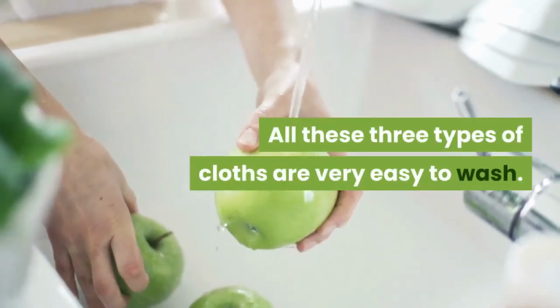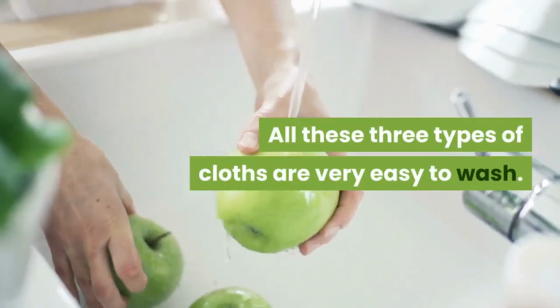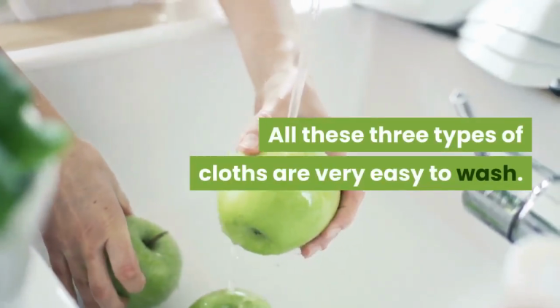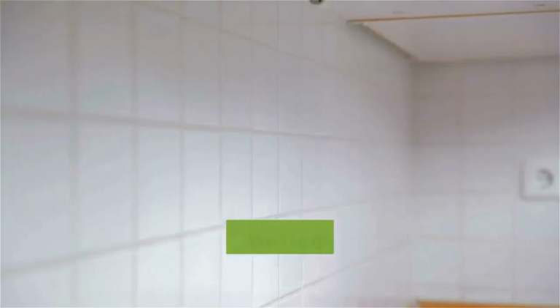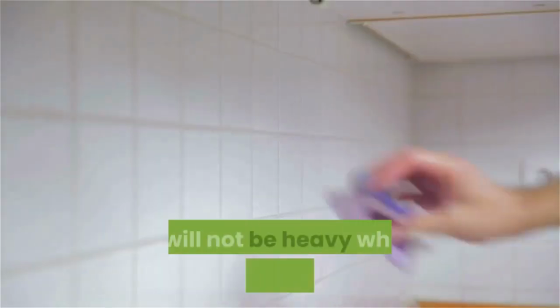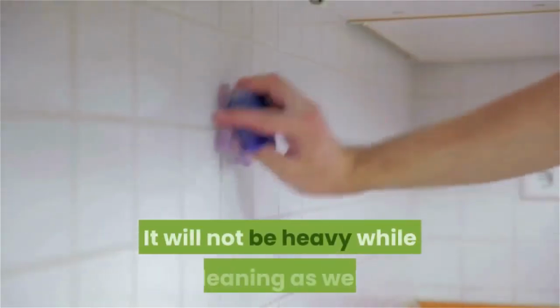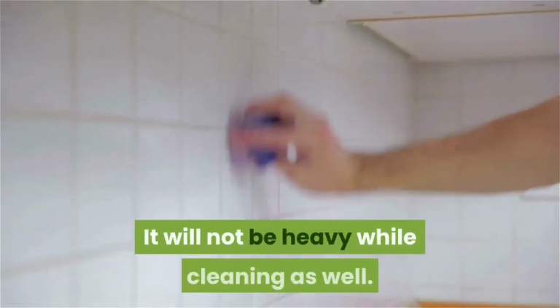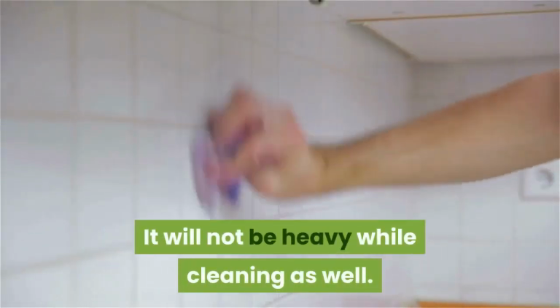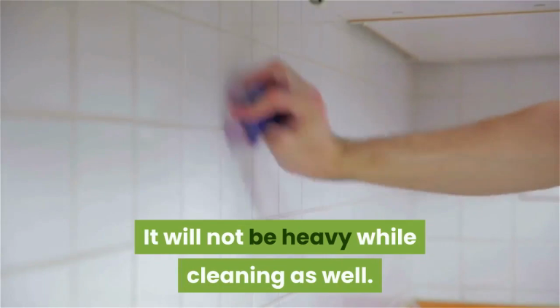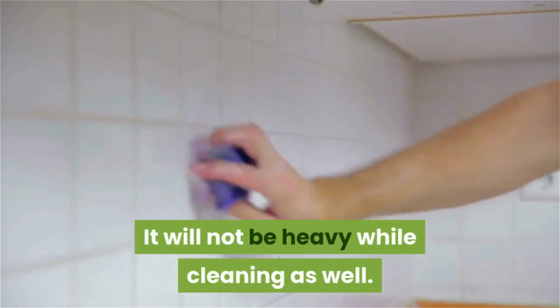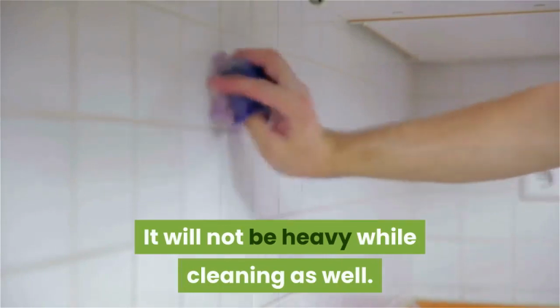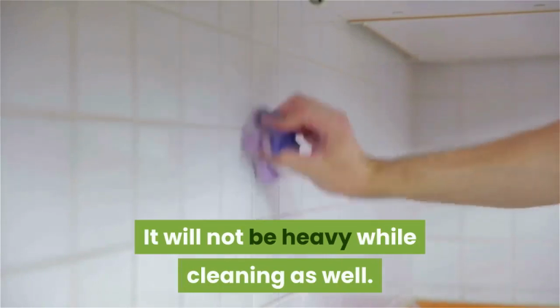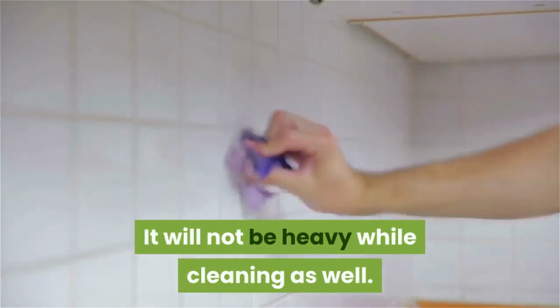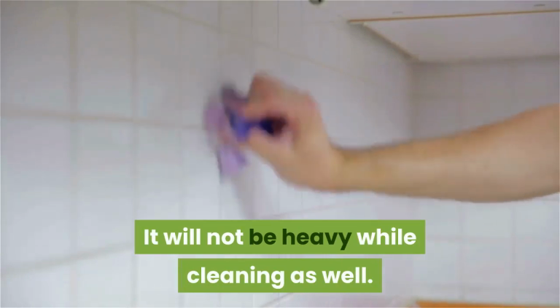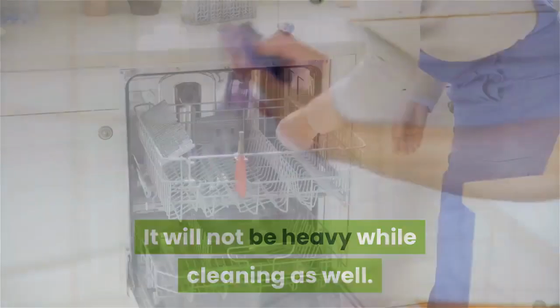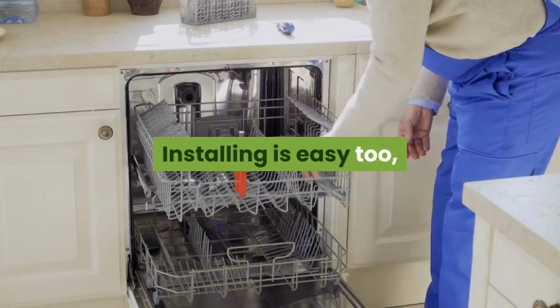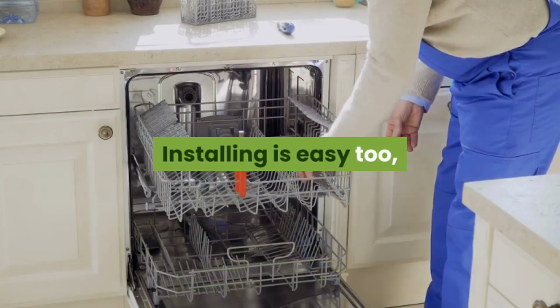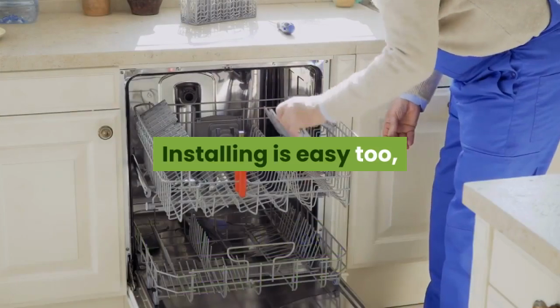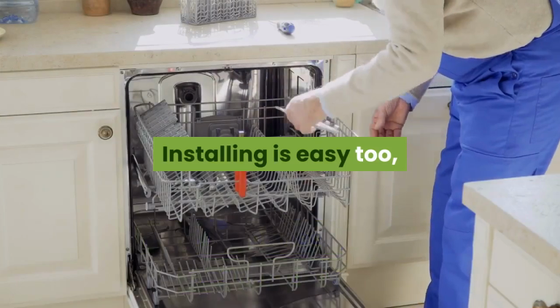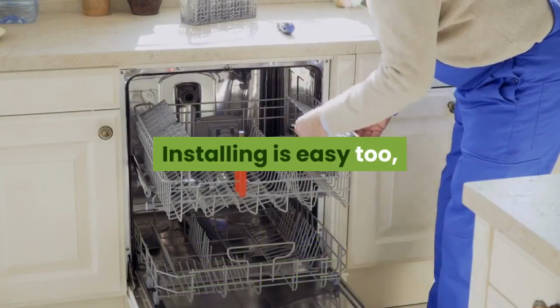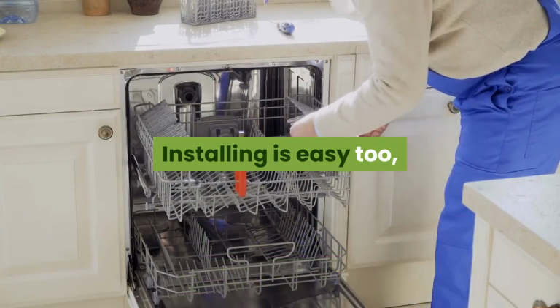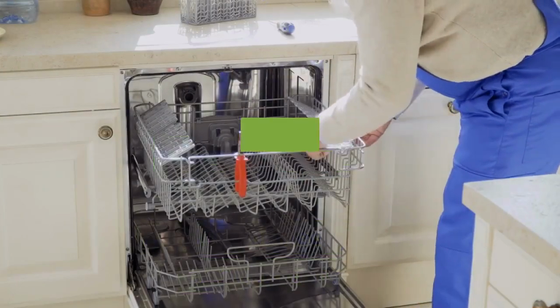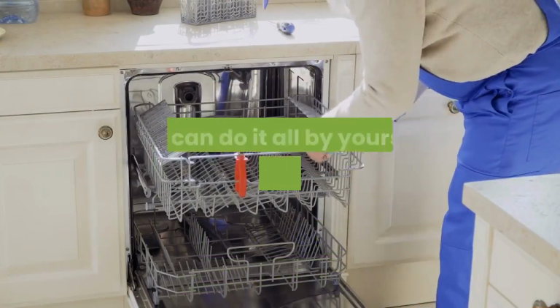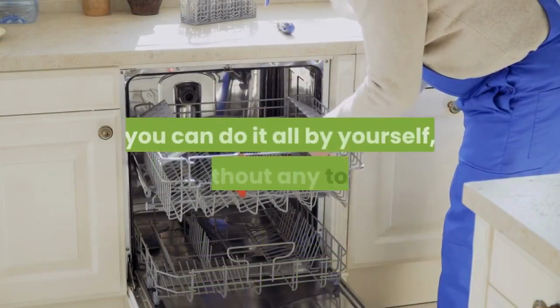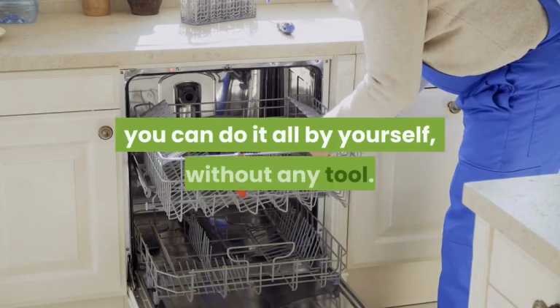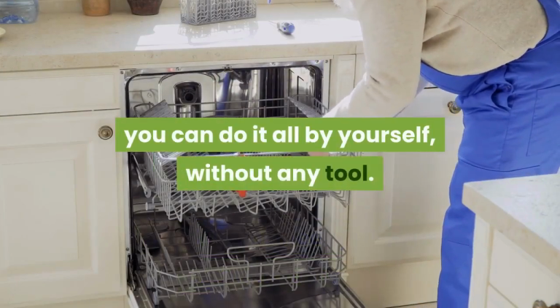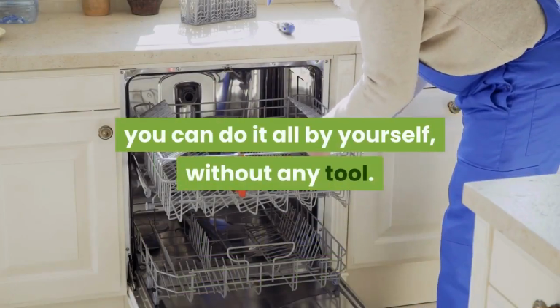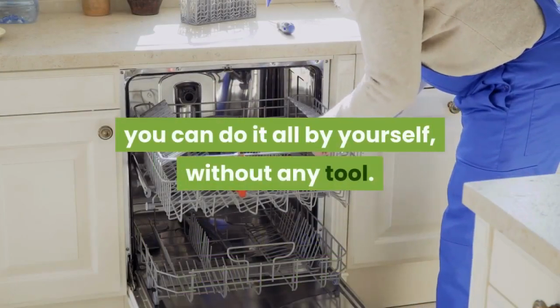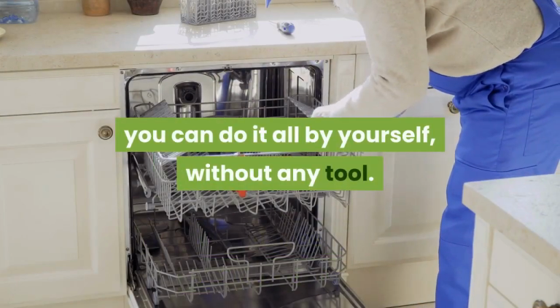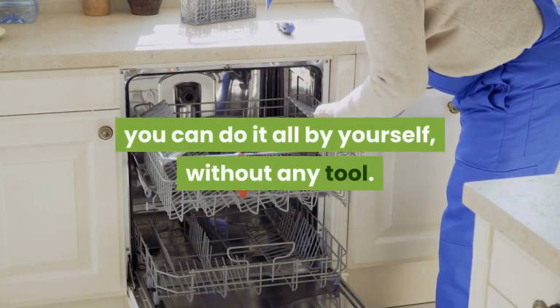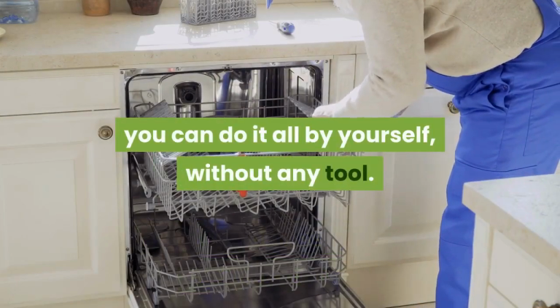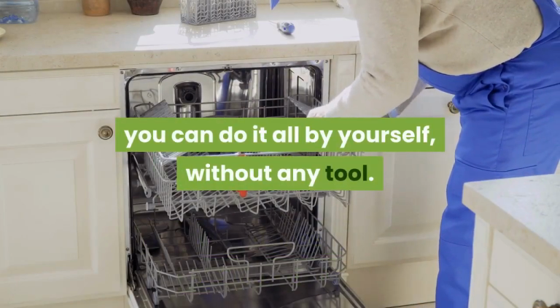It will not be heavy while cleaning, and installation is easy too — you can do it all by yourself without any tools.